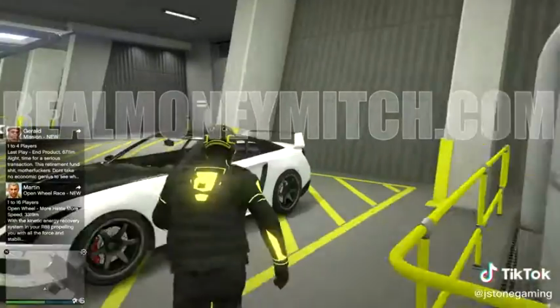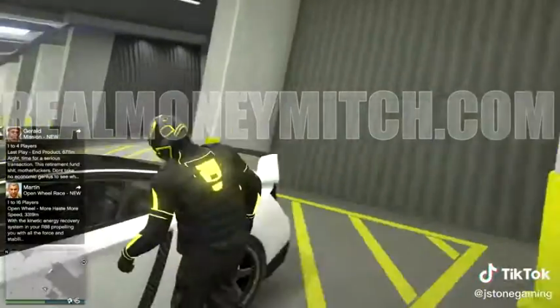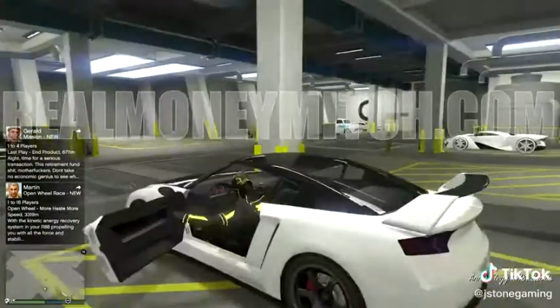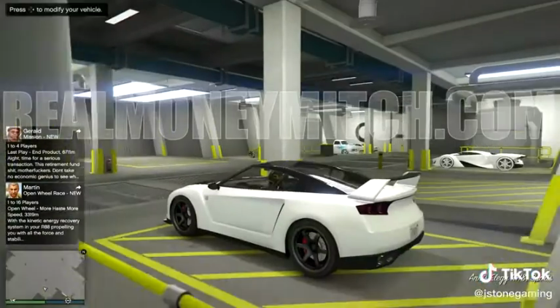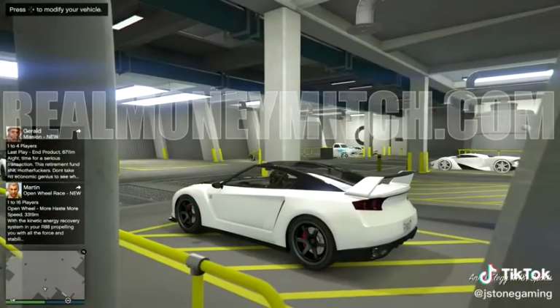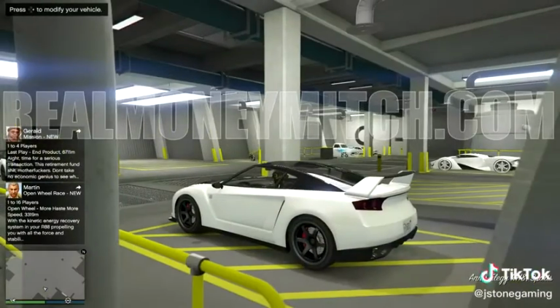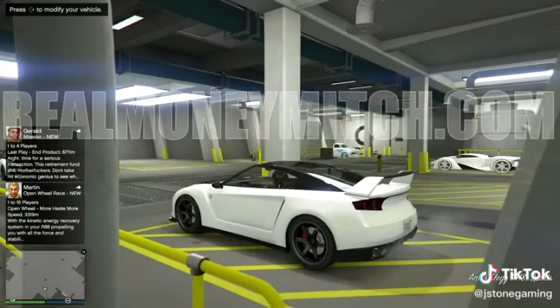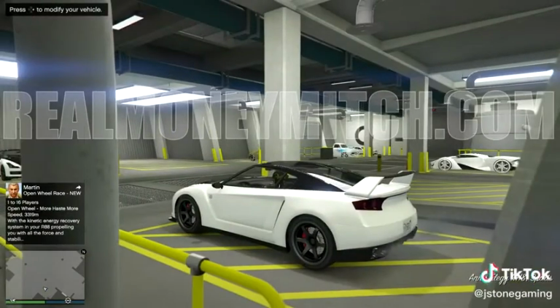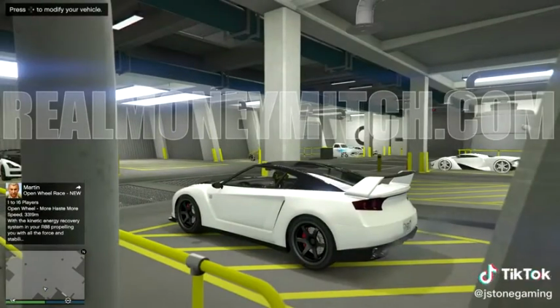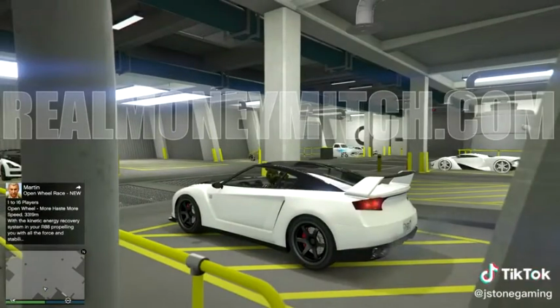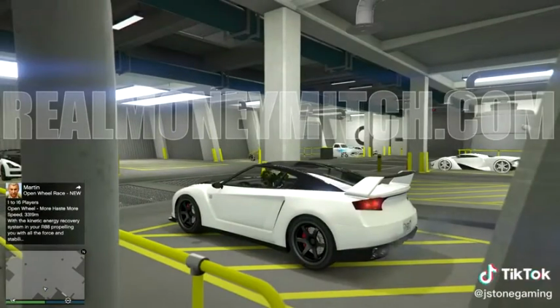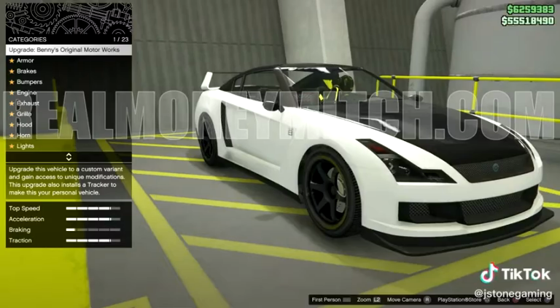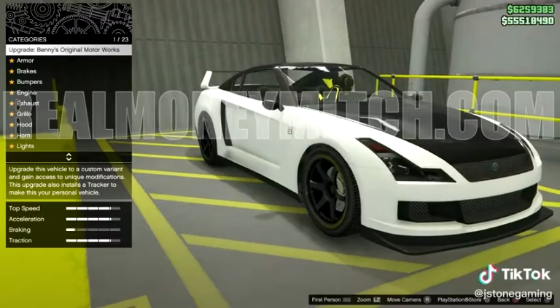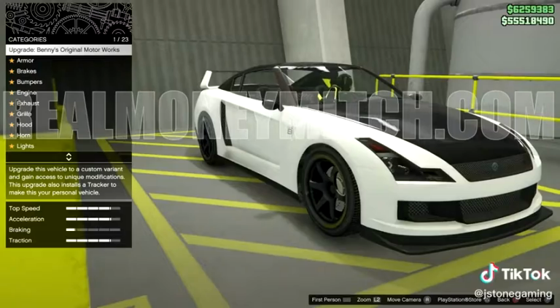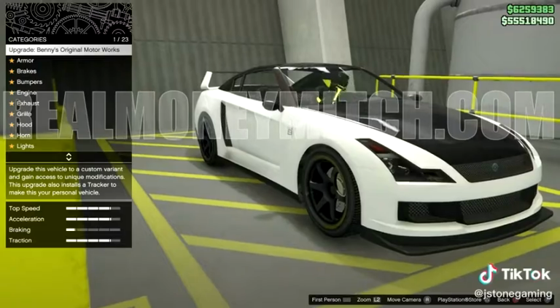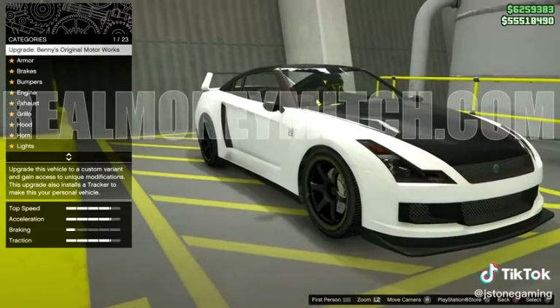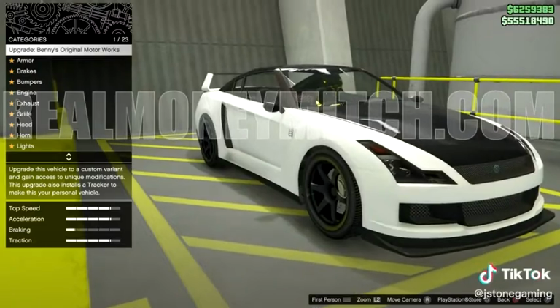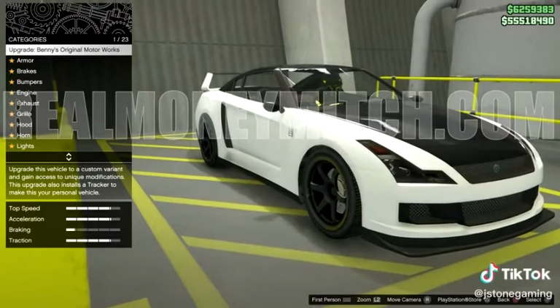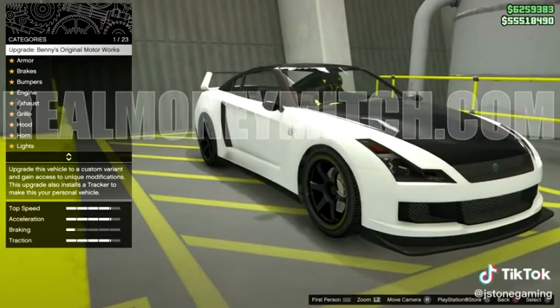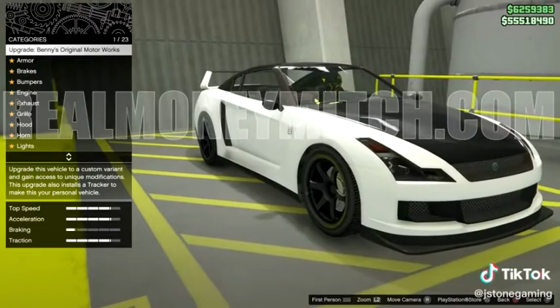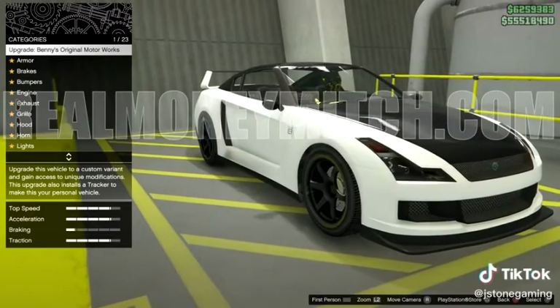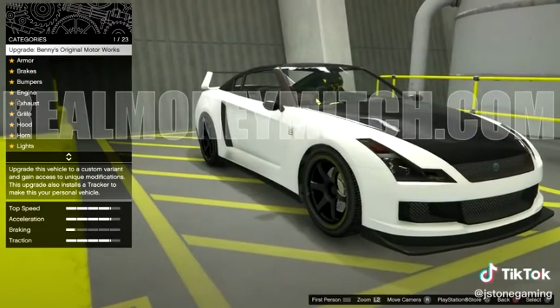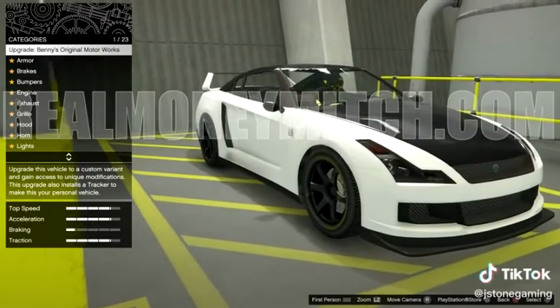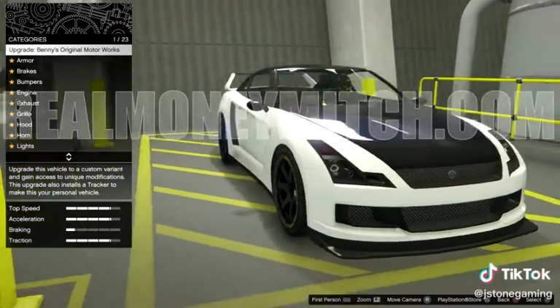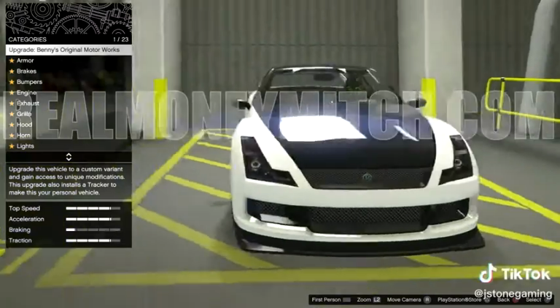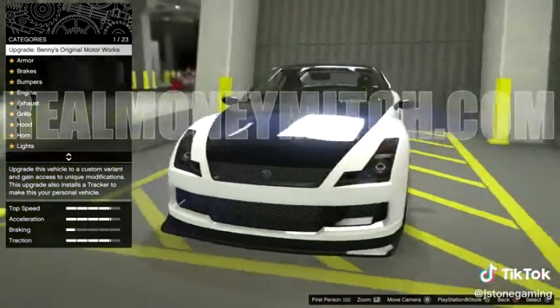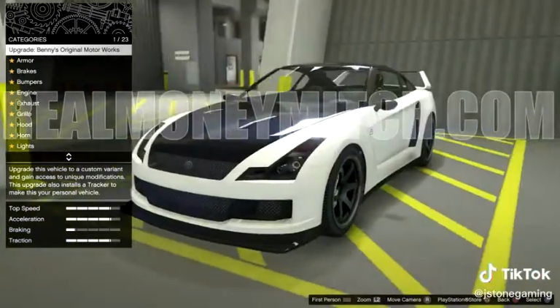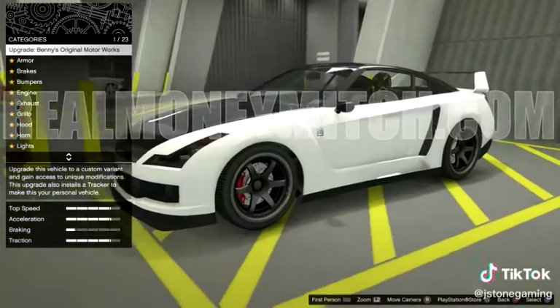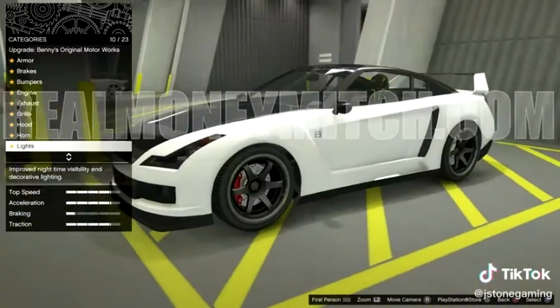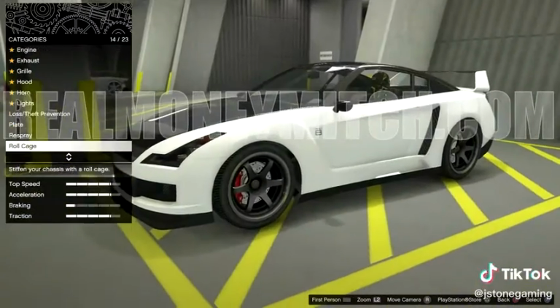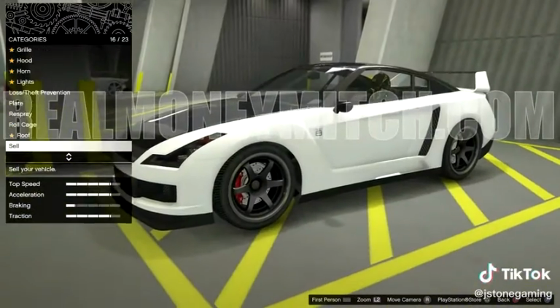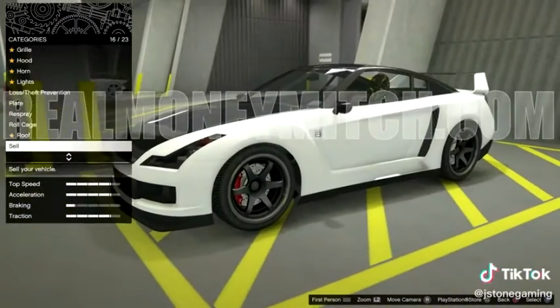Hop inside of the free Elegy and tap right D-pad. The vehicle should not move from the parking space. Go down to sell, click on it, and sell the vehicle.